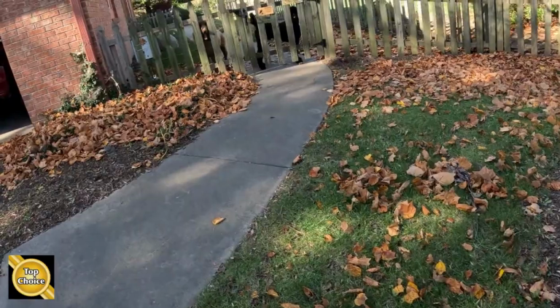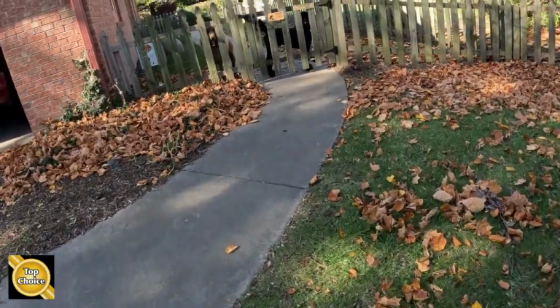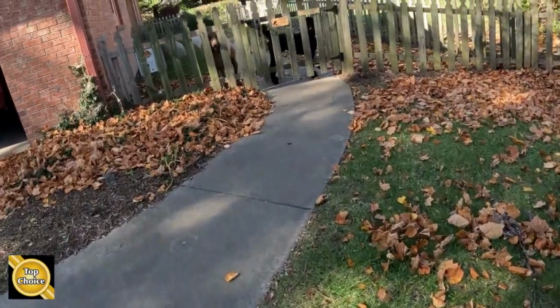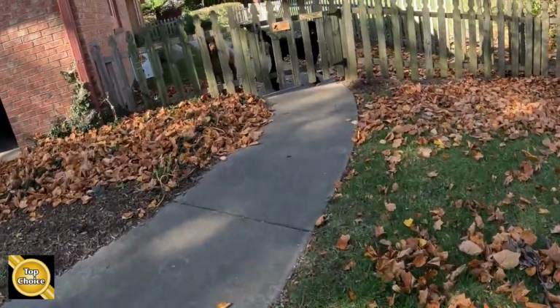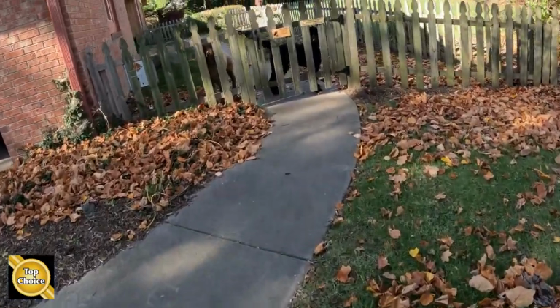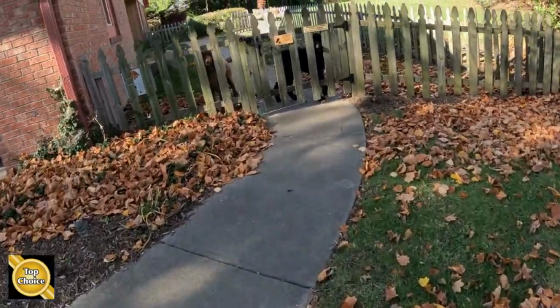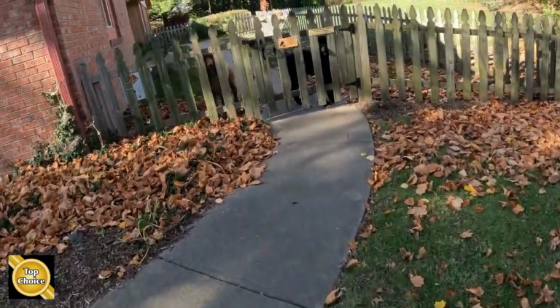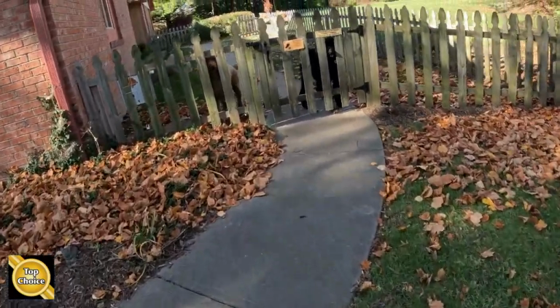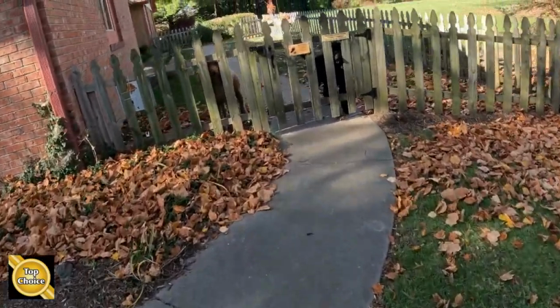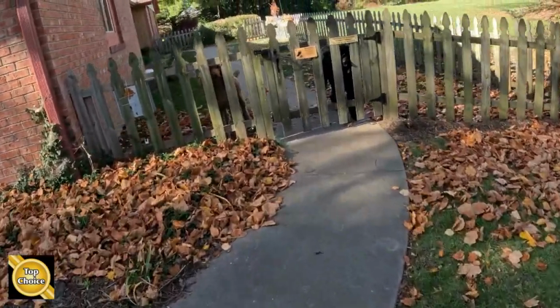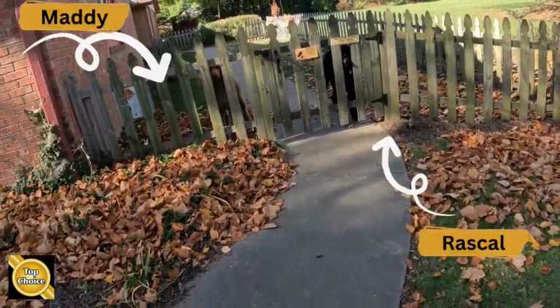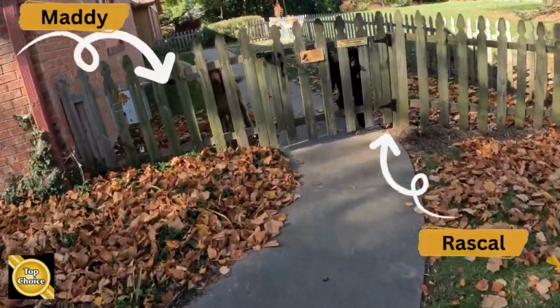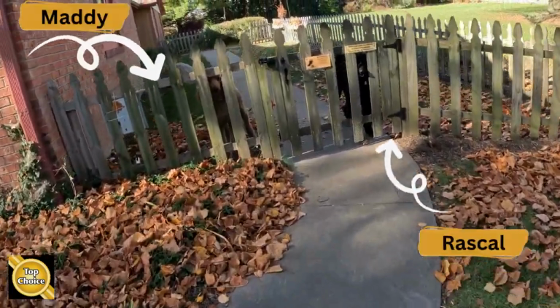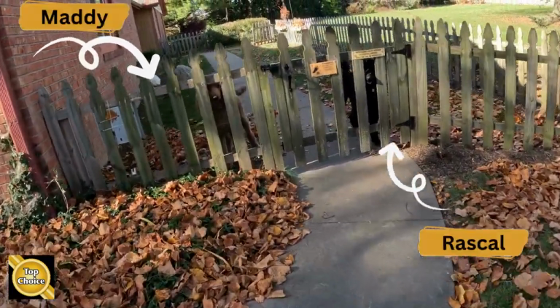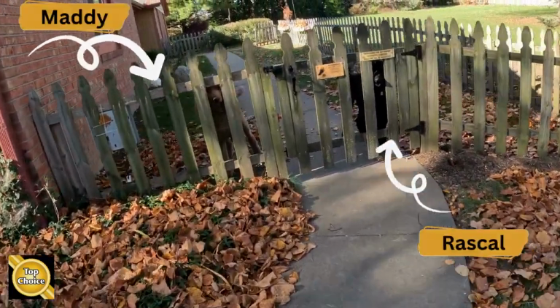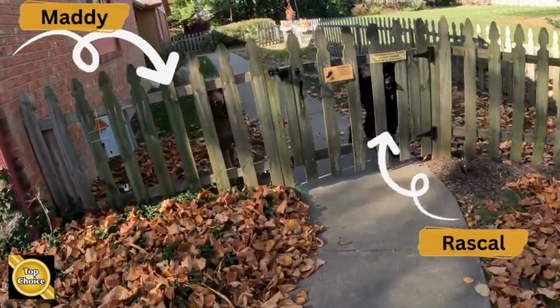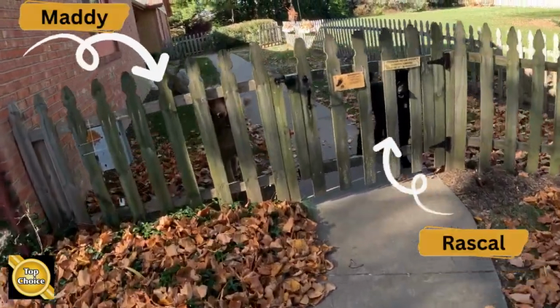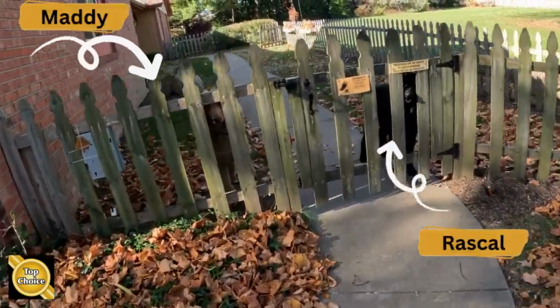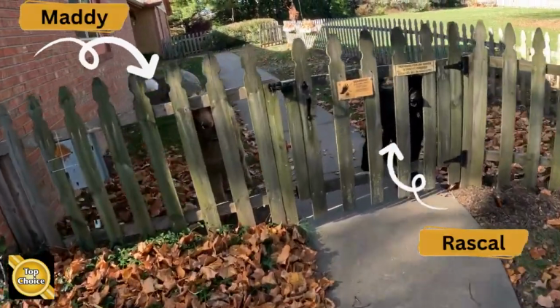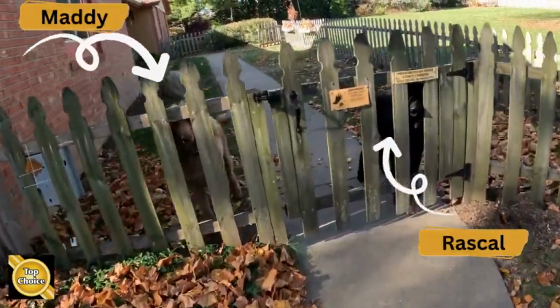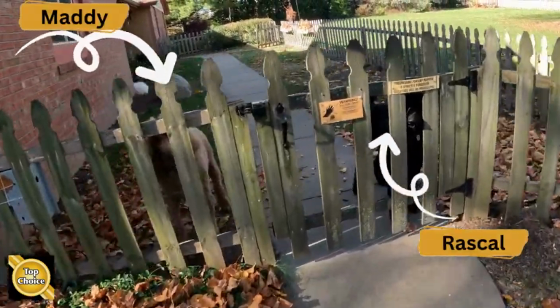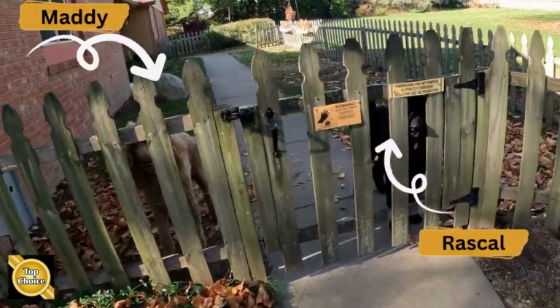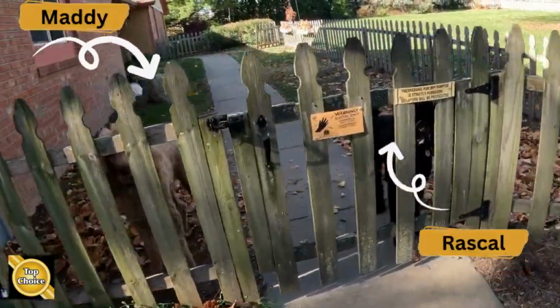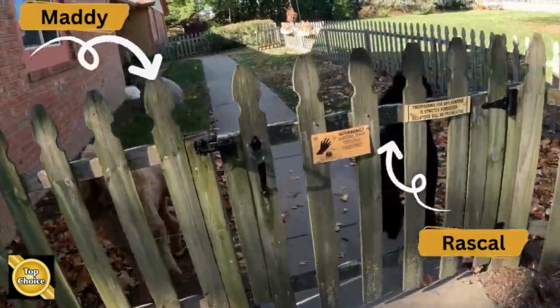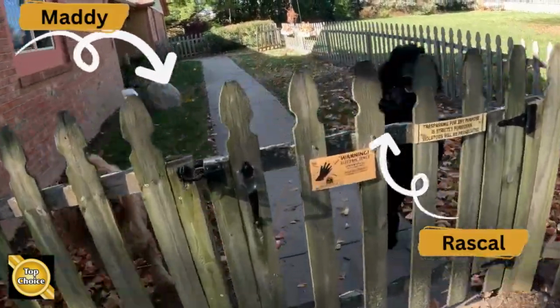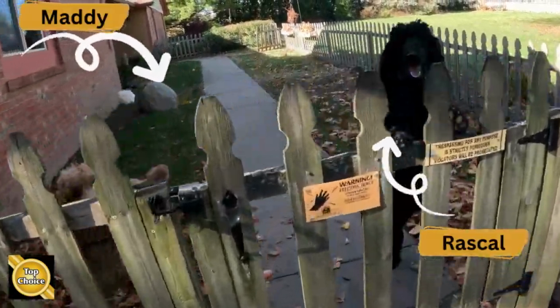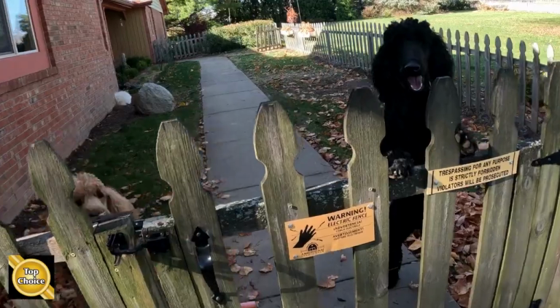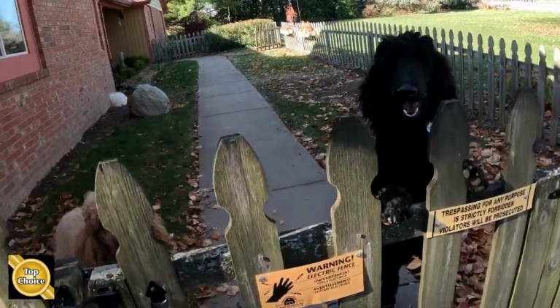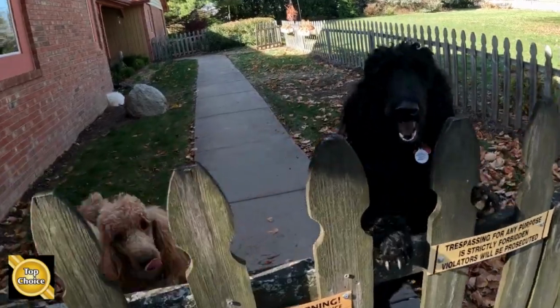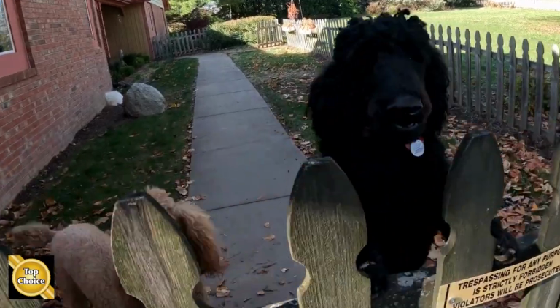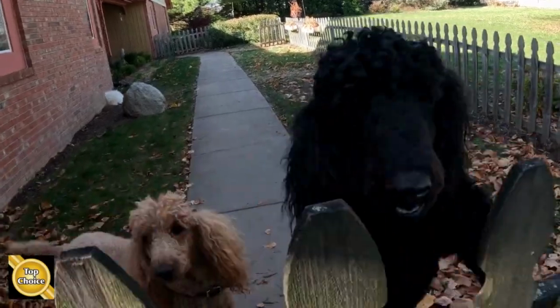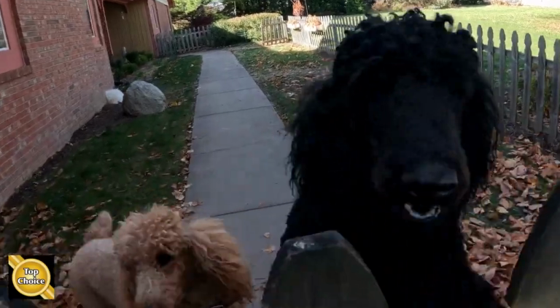I've got my two helpers here today — this is Maddie and Rascal. They're a big help.